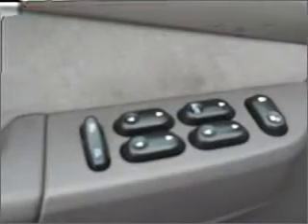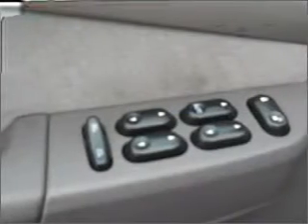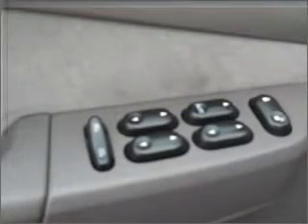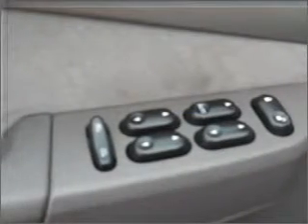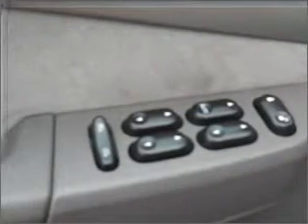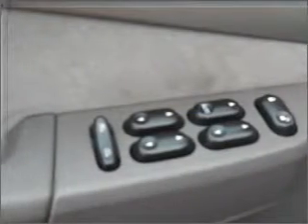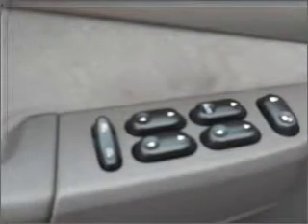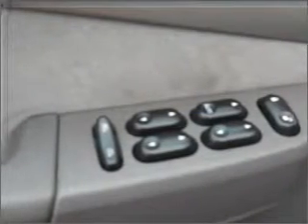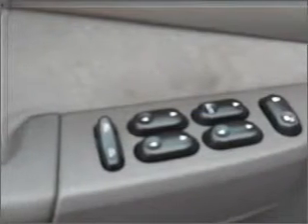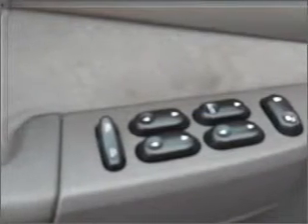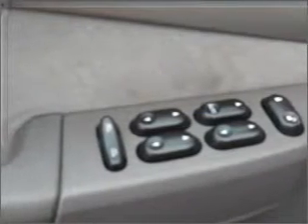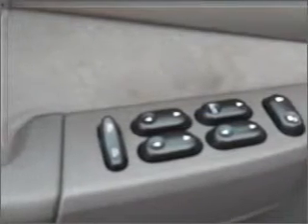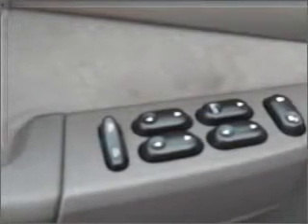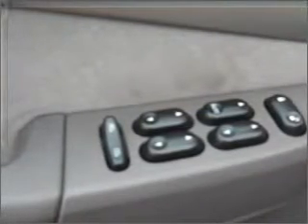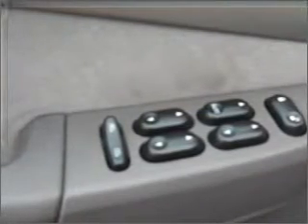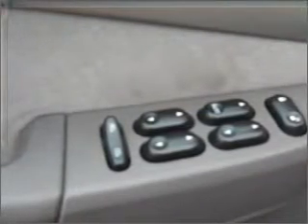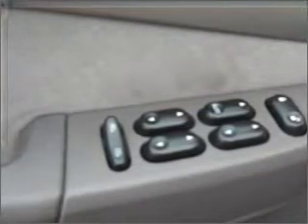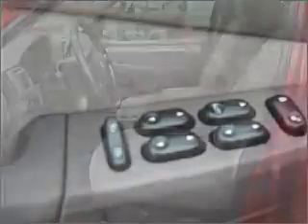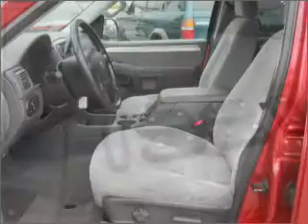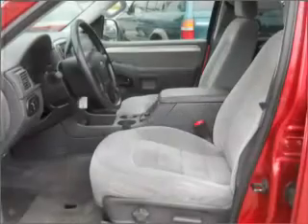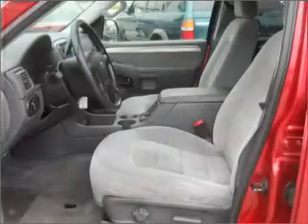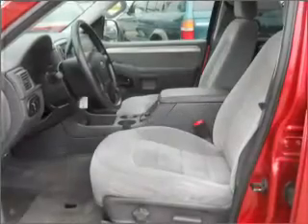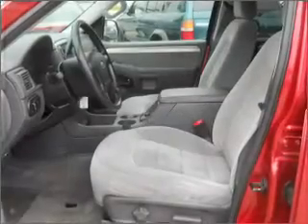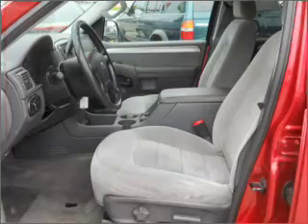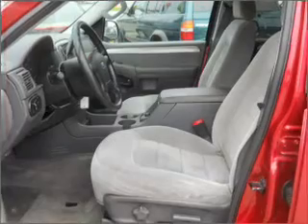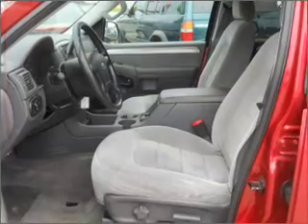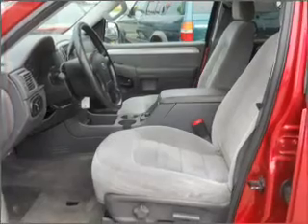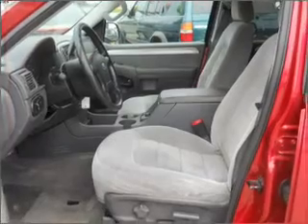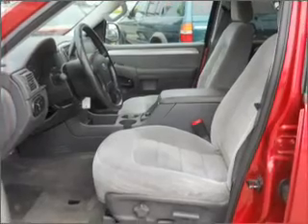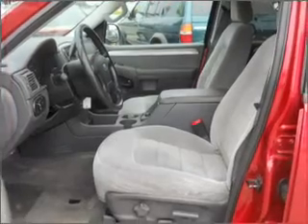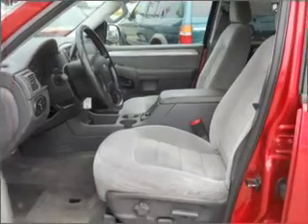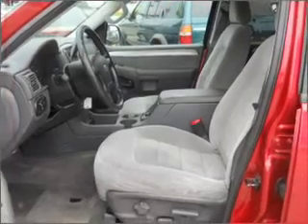Additional features include power mirrors, an alarm system, an AM/FM stereo with a CD player, and an adjustable tilt steering wheel.